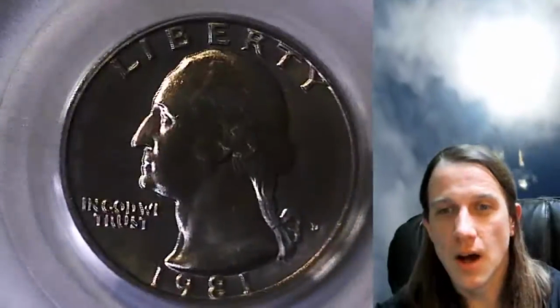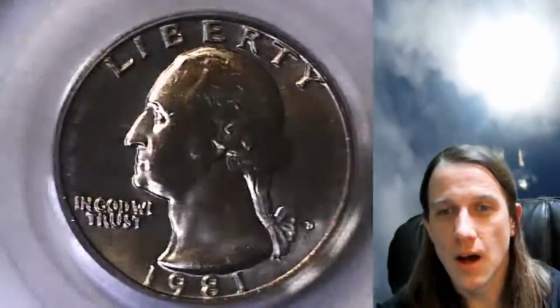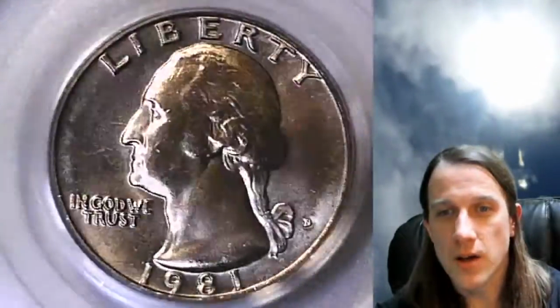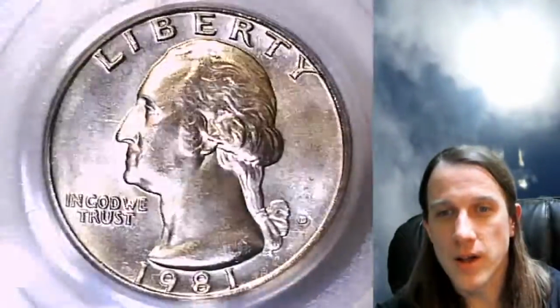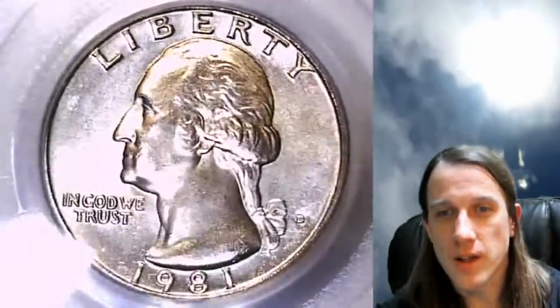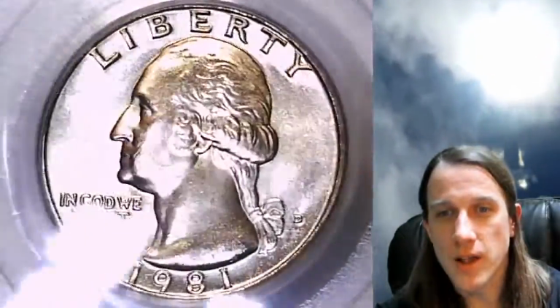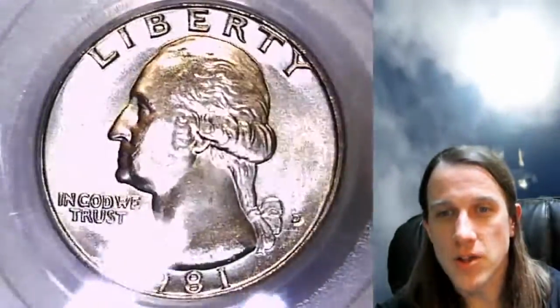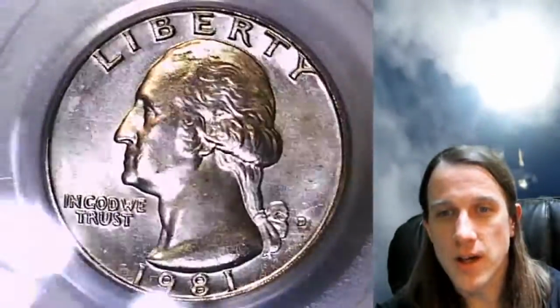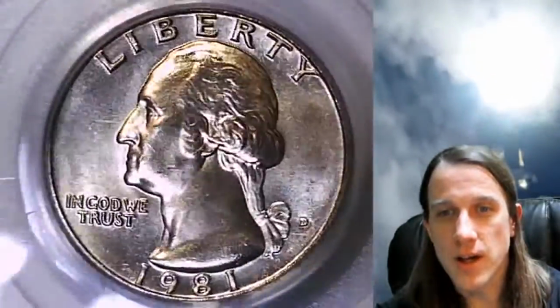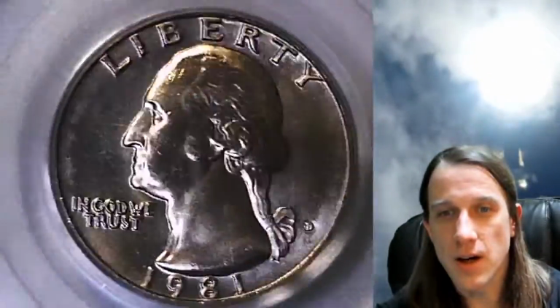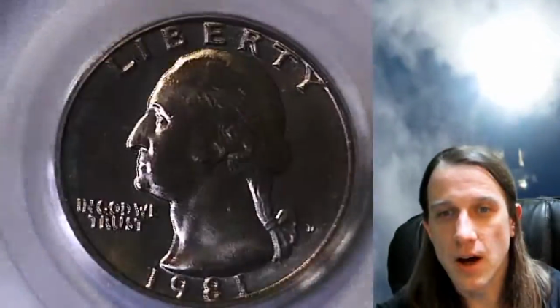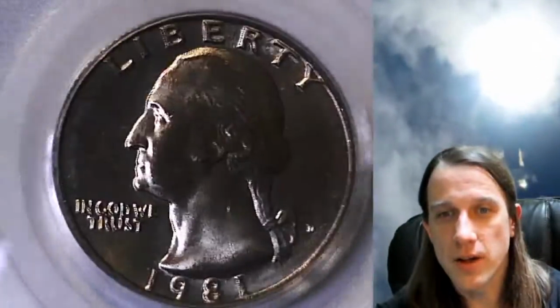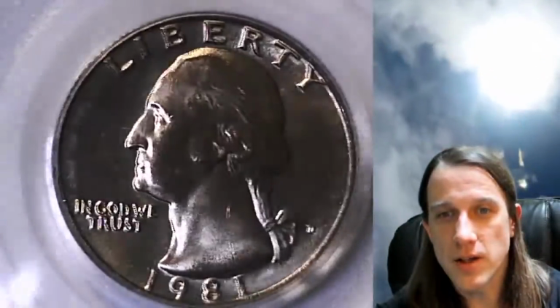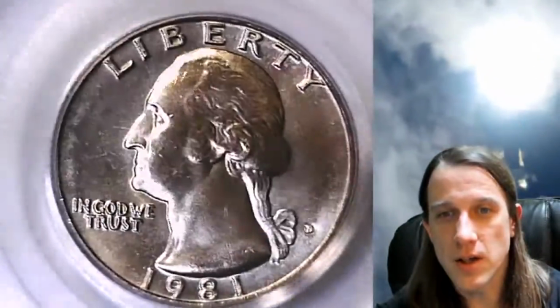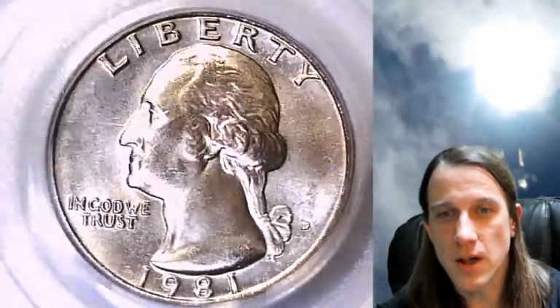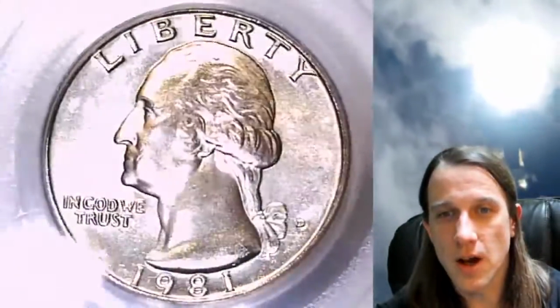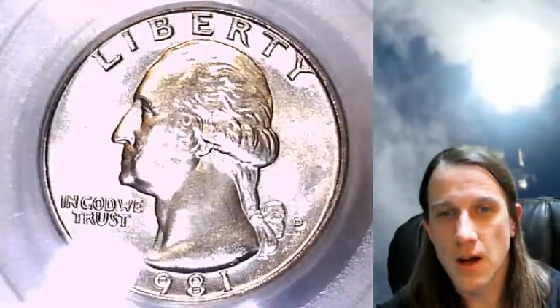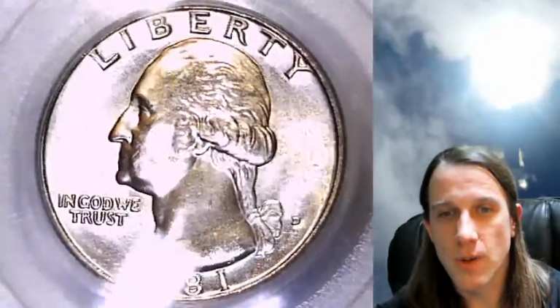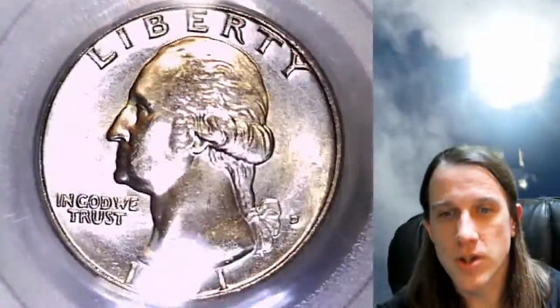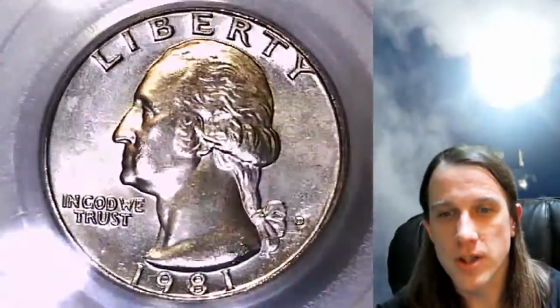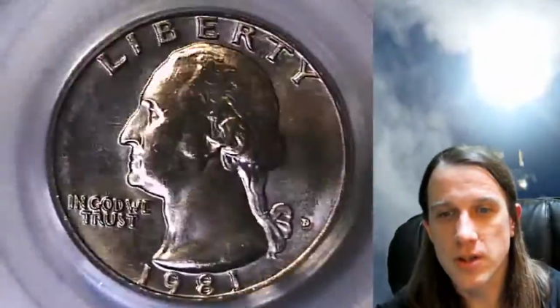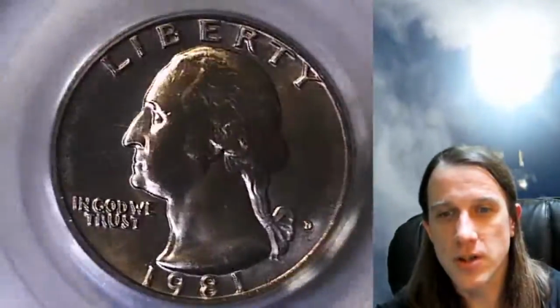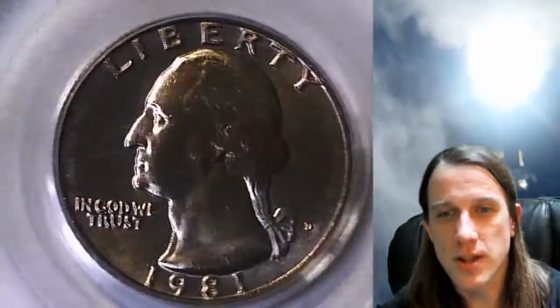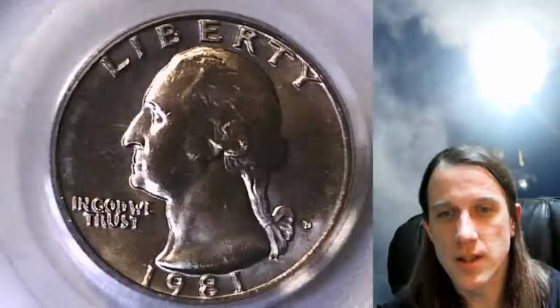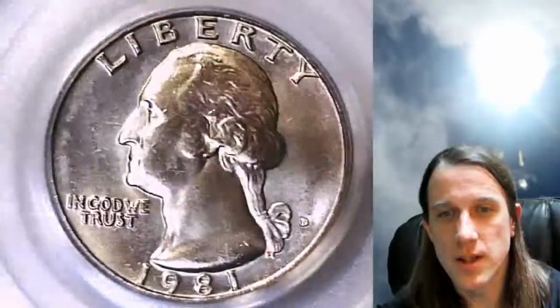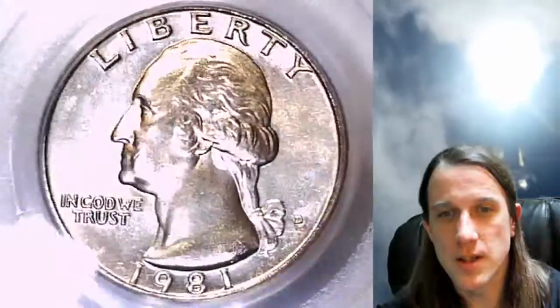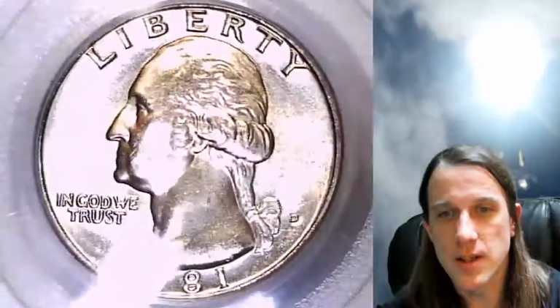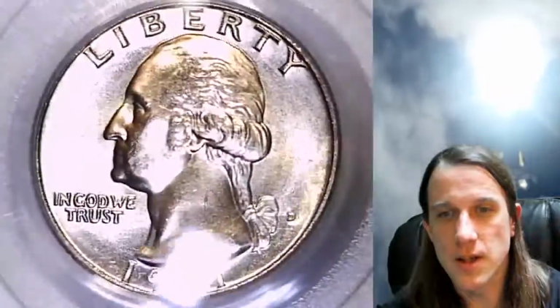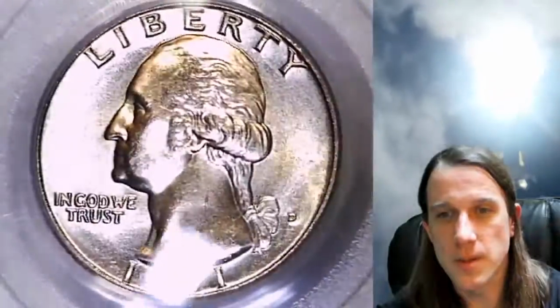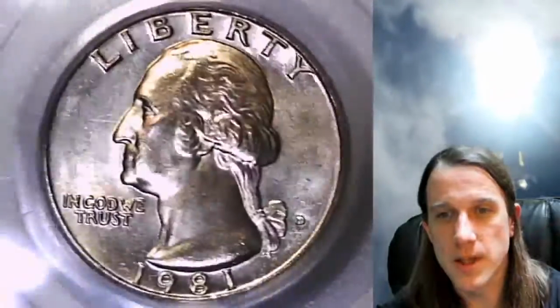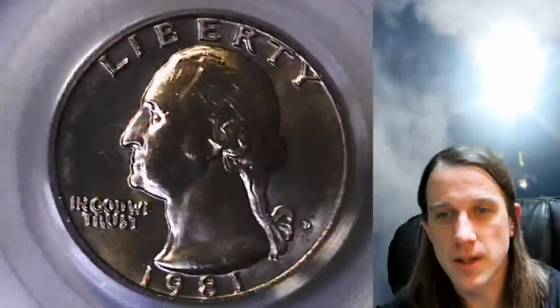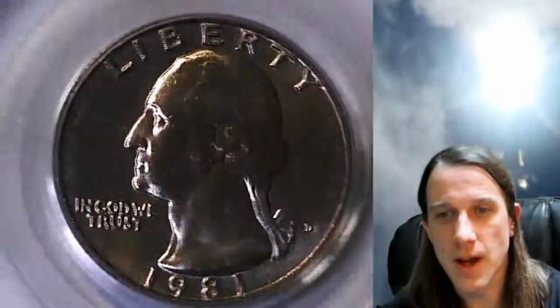I'll try to let the light shine here on the obverse of Washington so you guys can see its details the best I can.